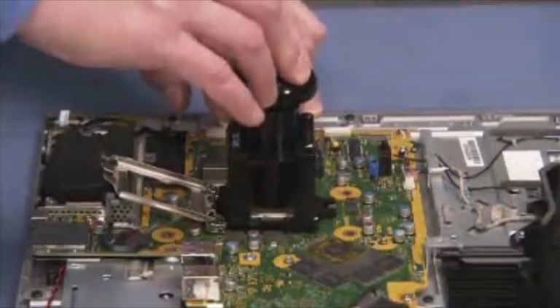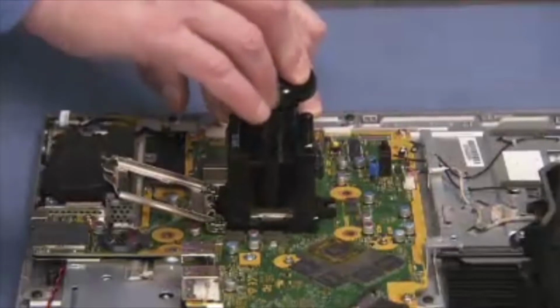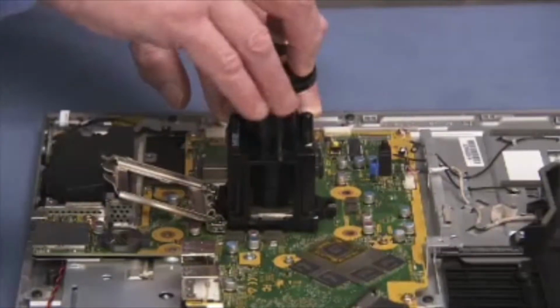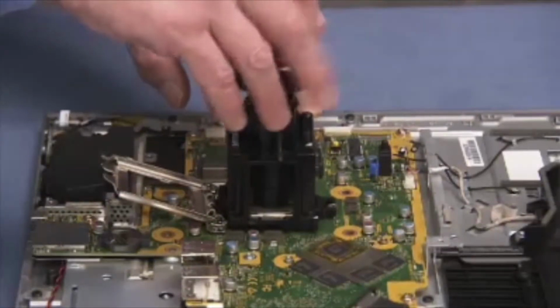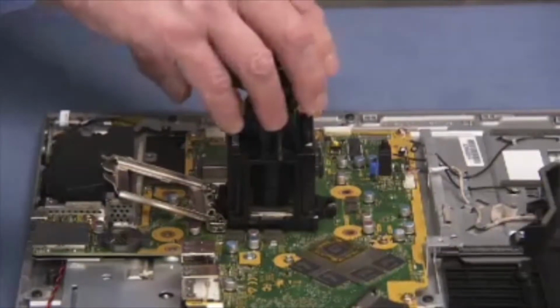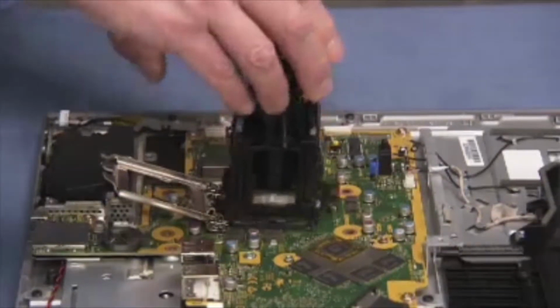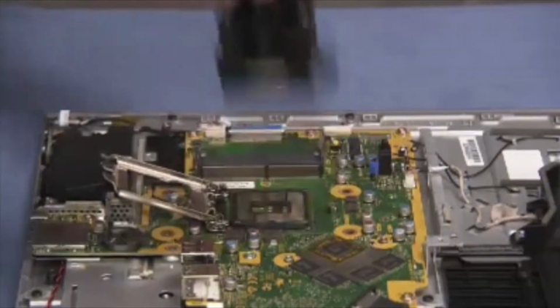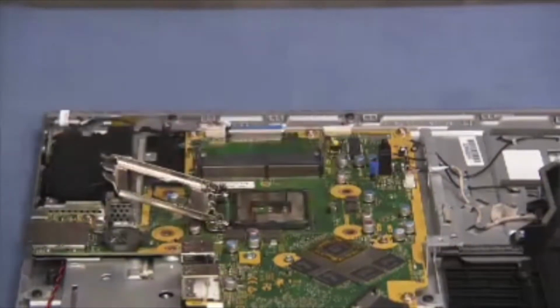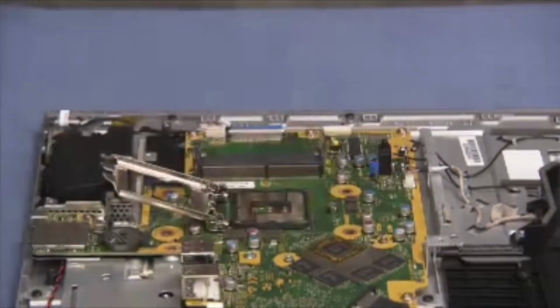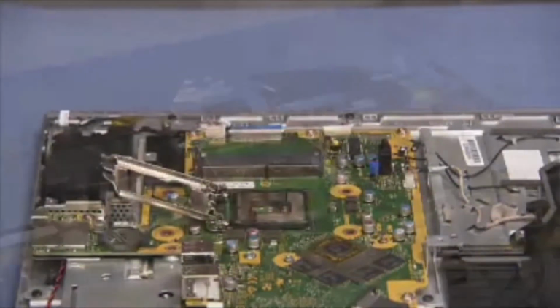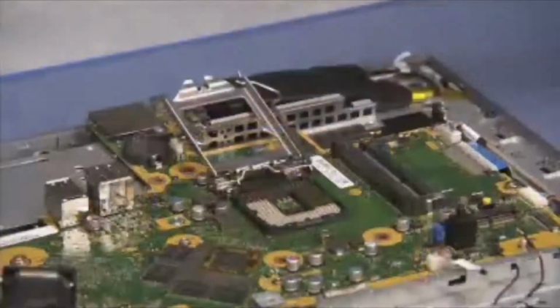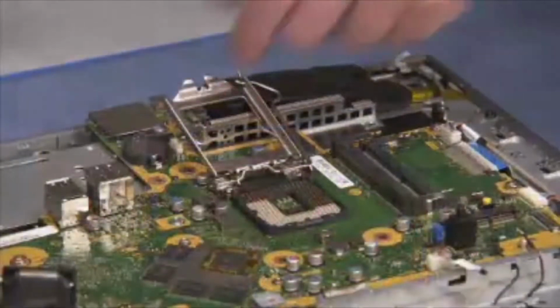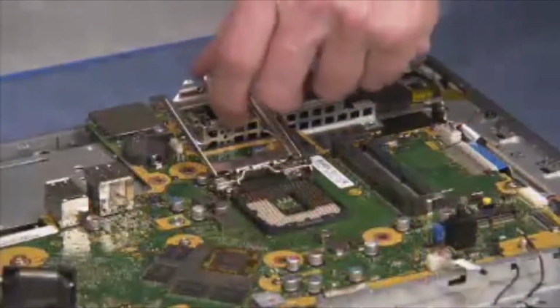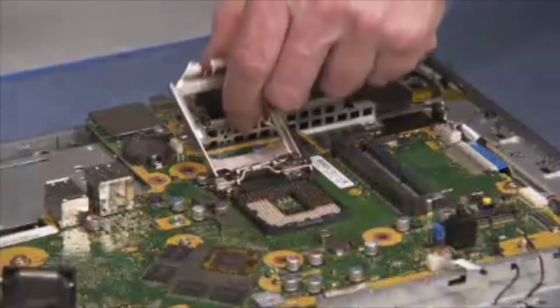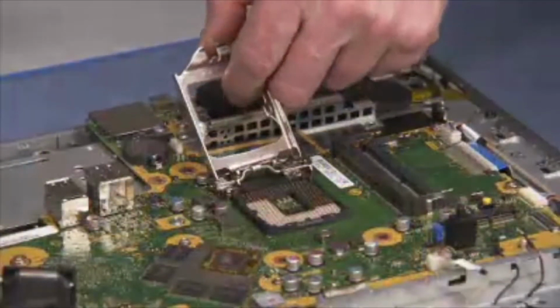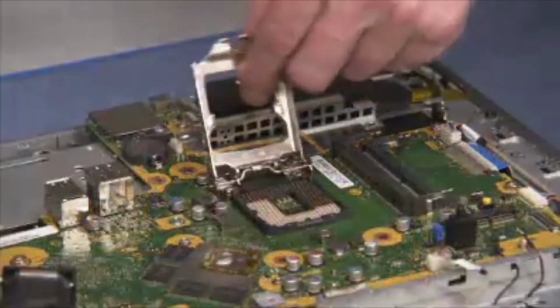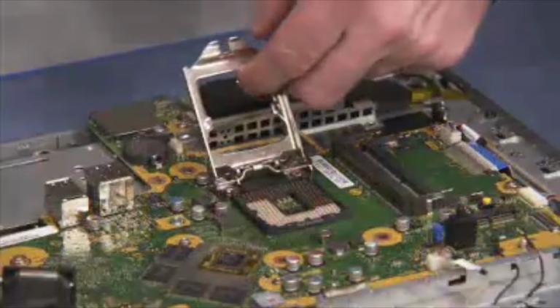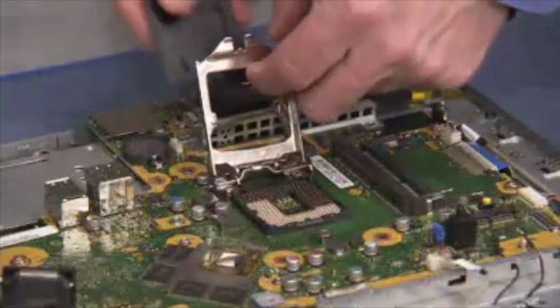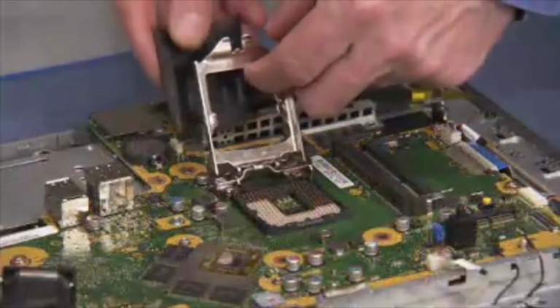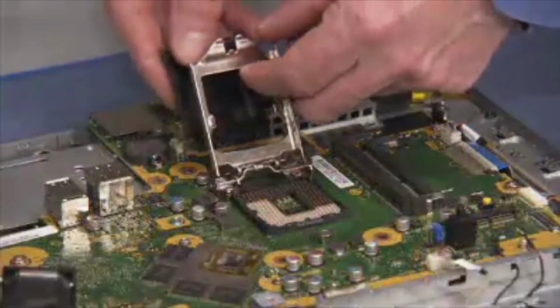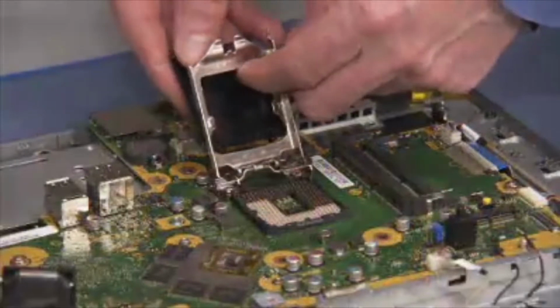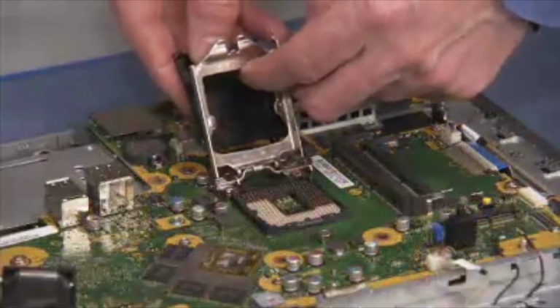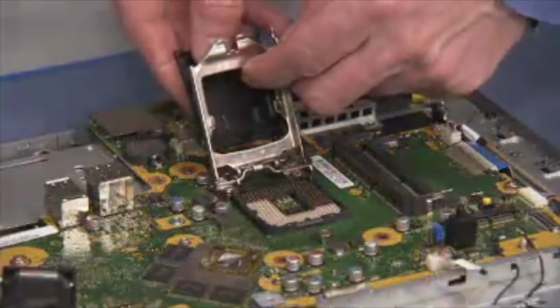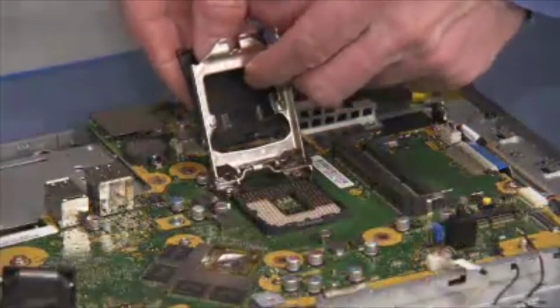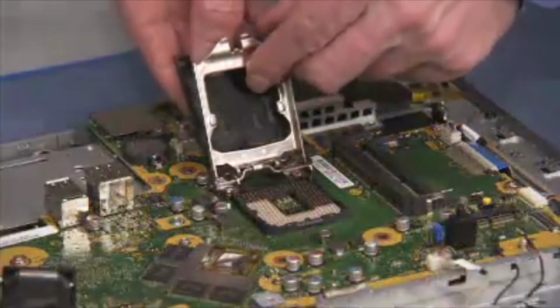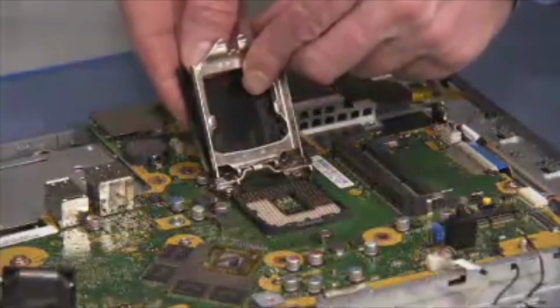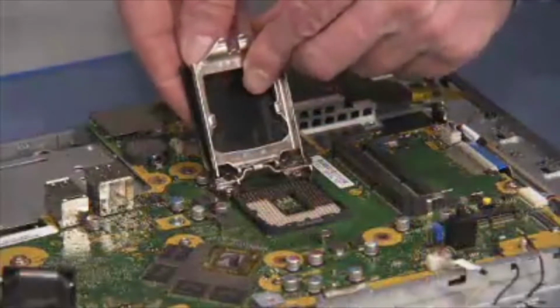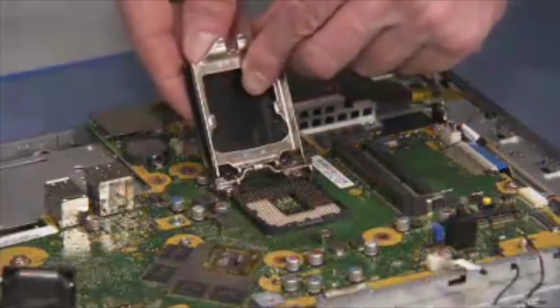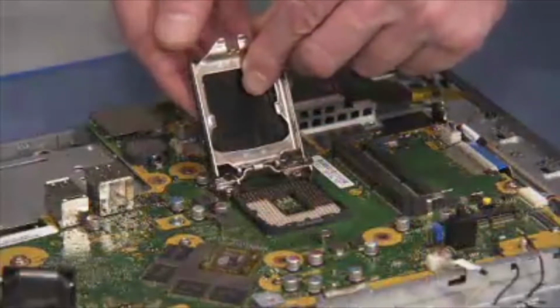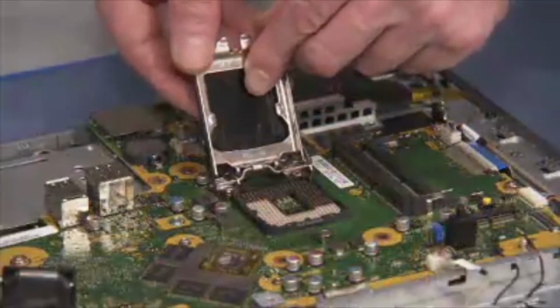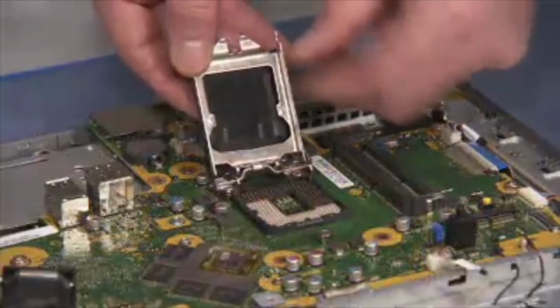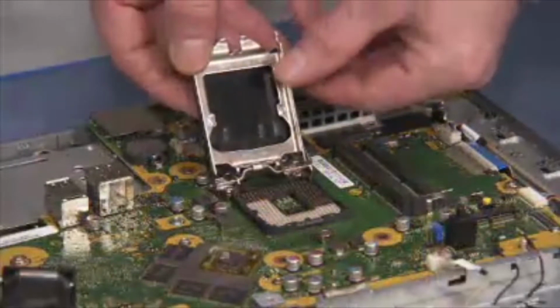When removing the CPU, install a socket cover on the load plate window before replacing the load plate over the socket.